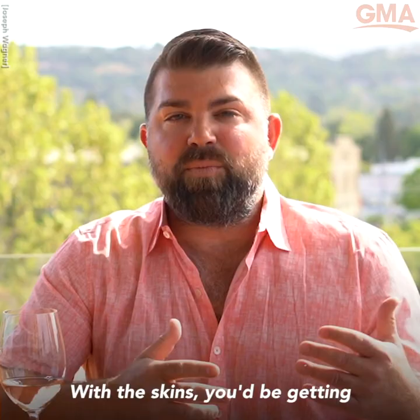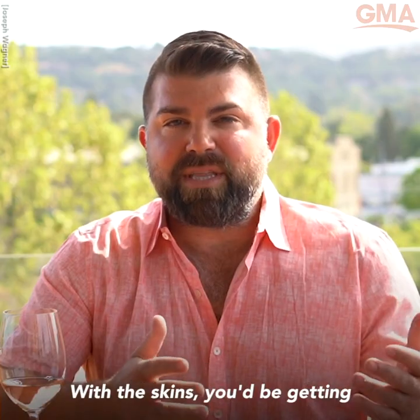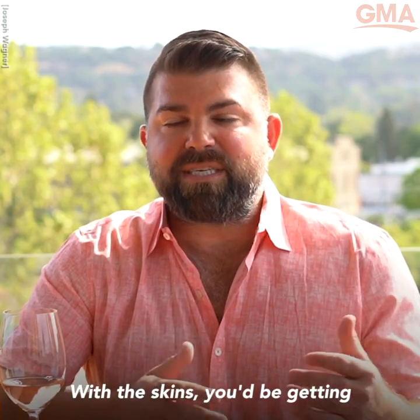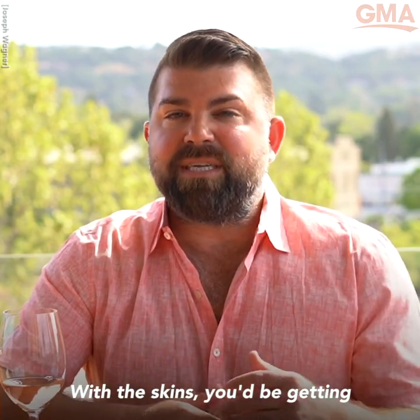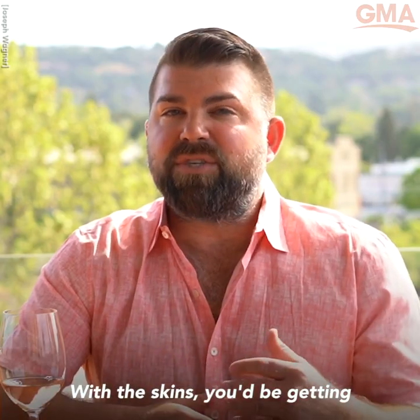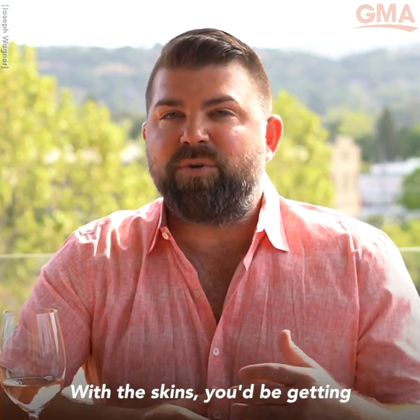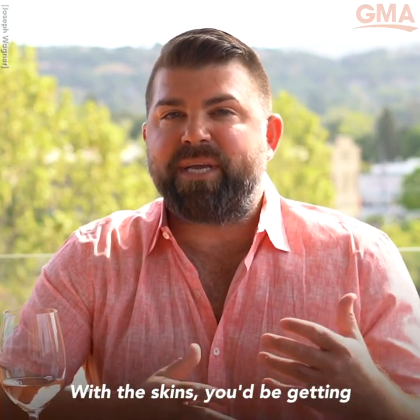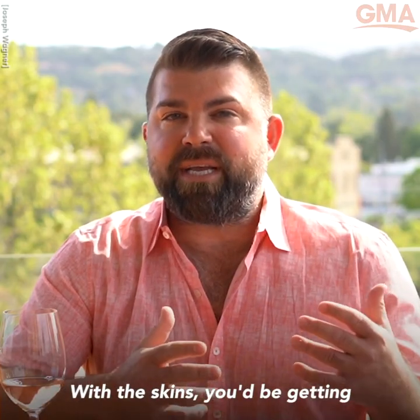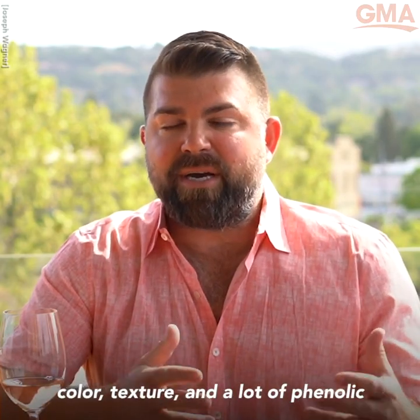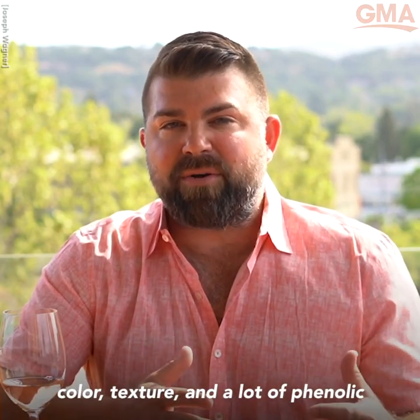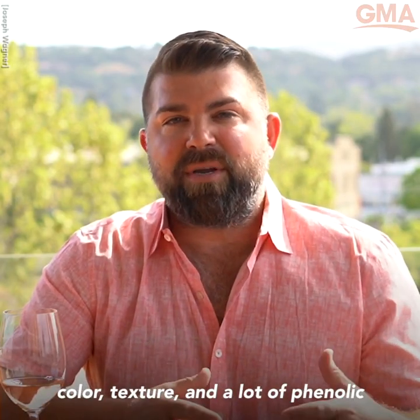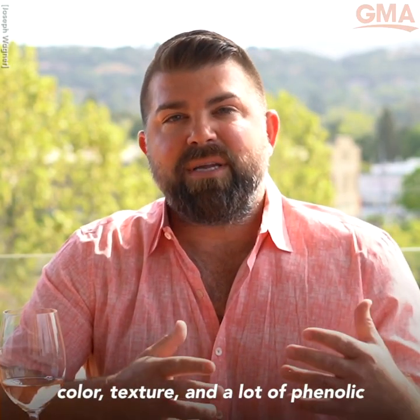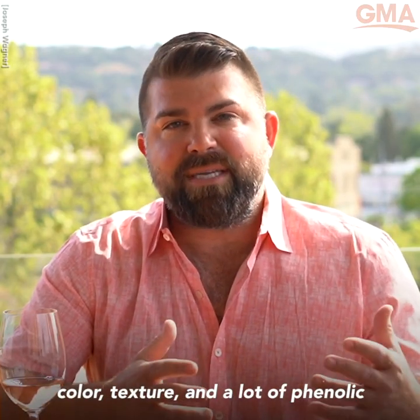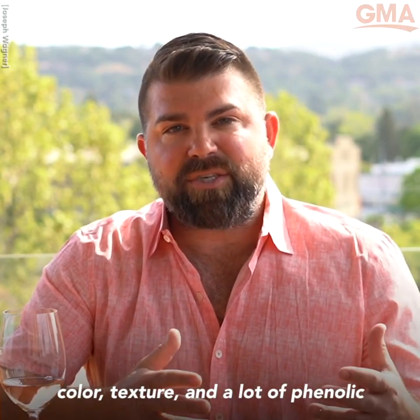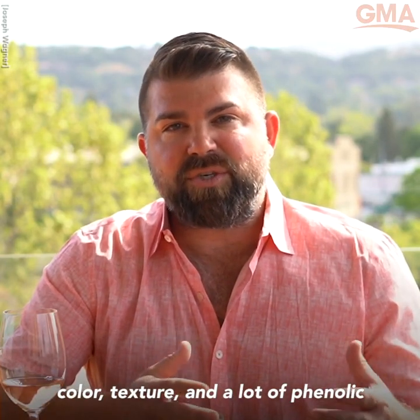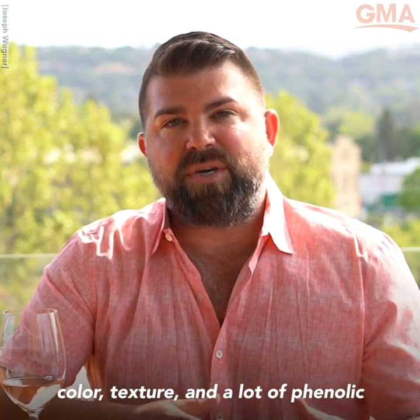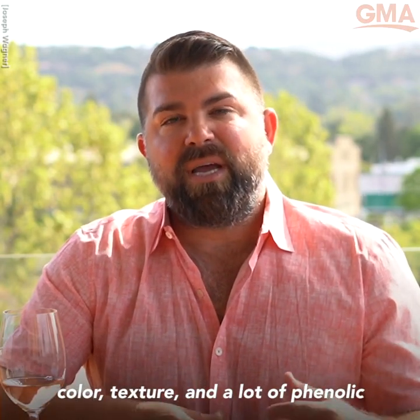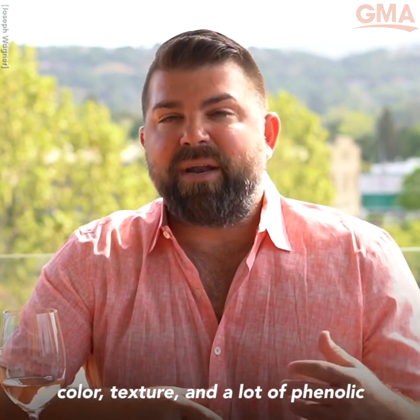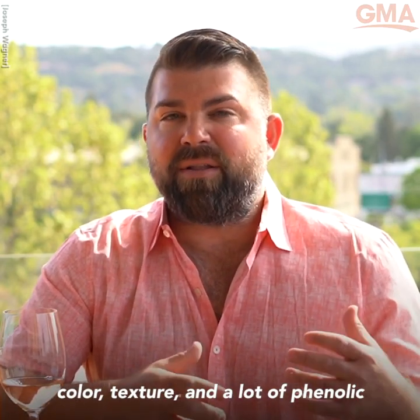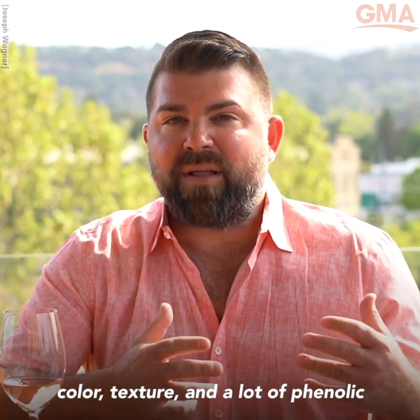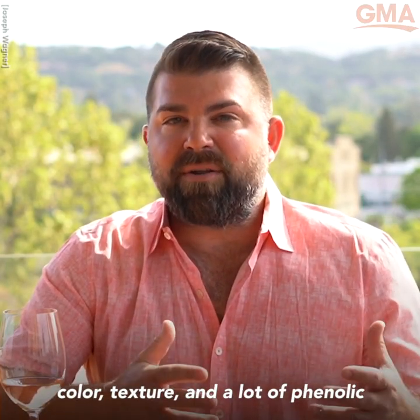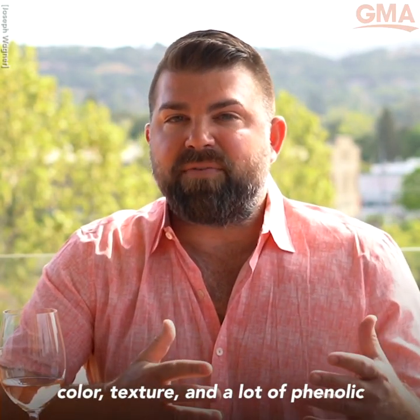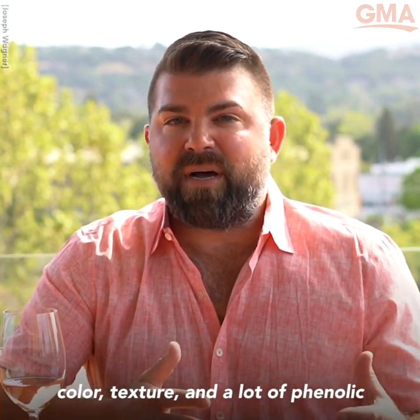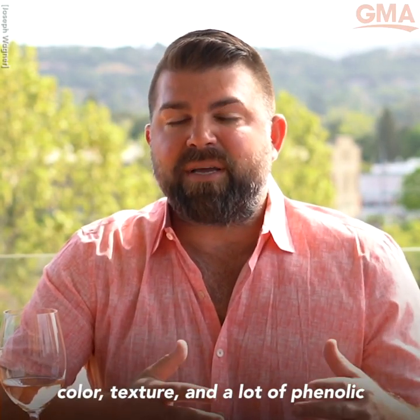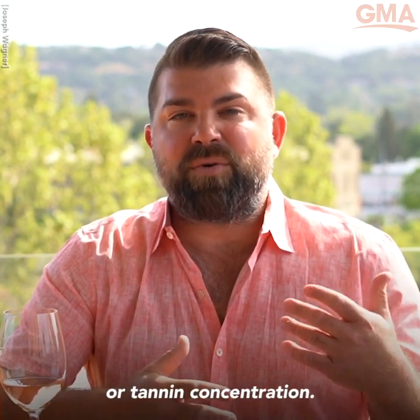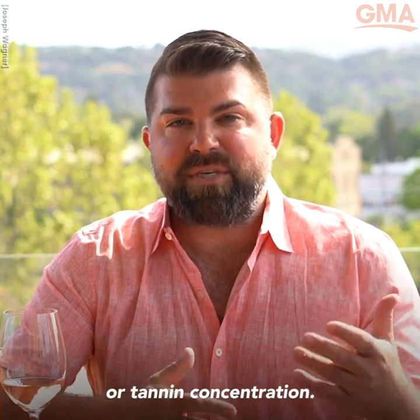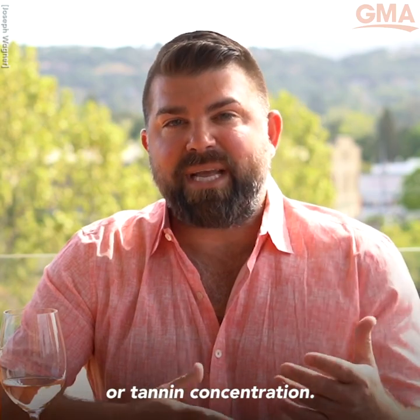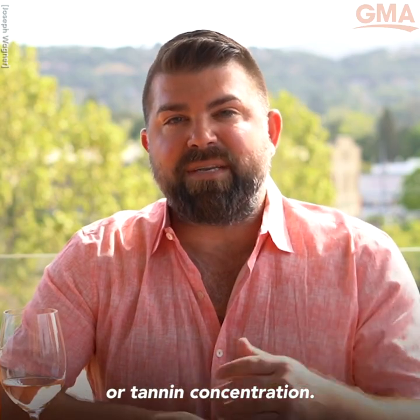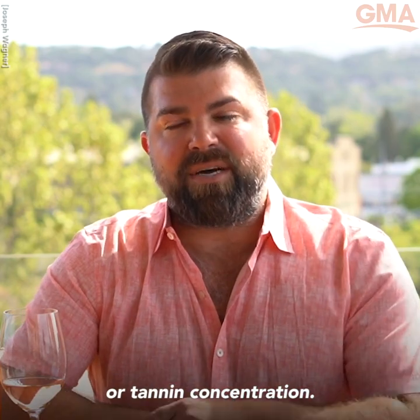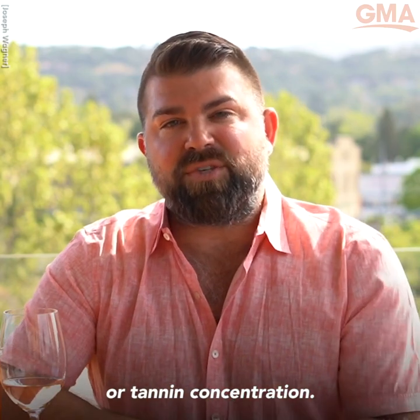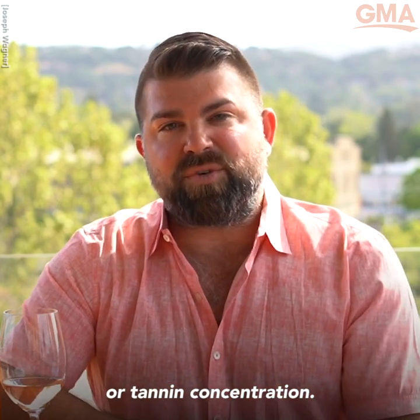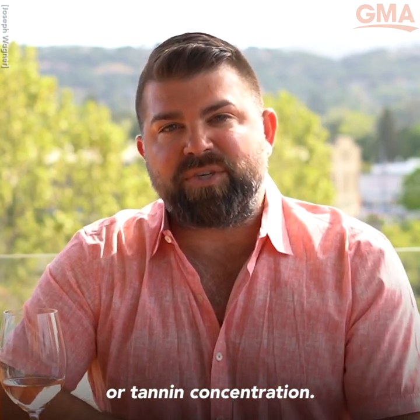With the skins, you'd be getting color, texture, and a lot of phenolic or tannin concentration.